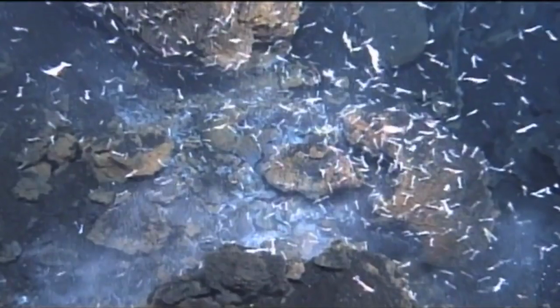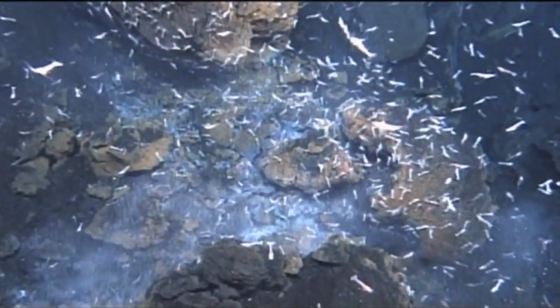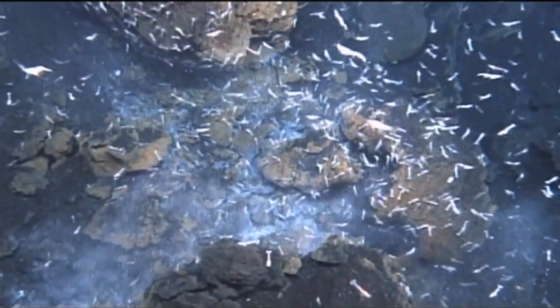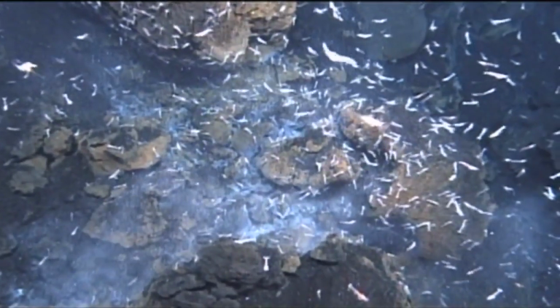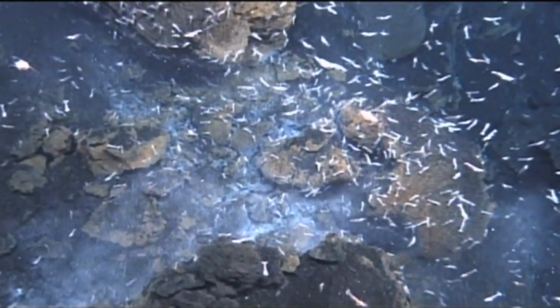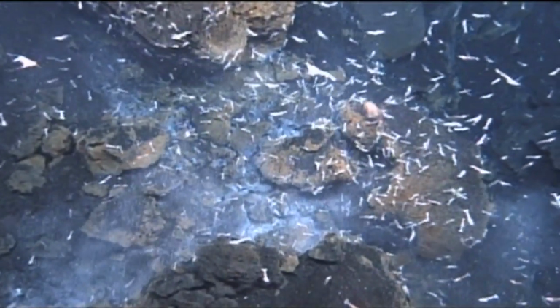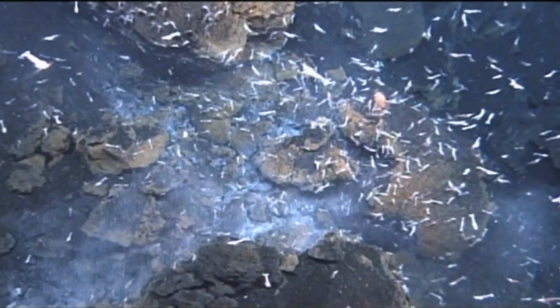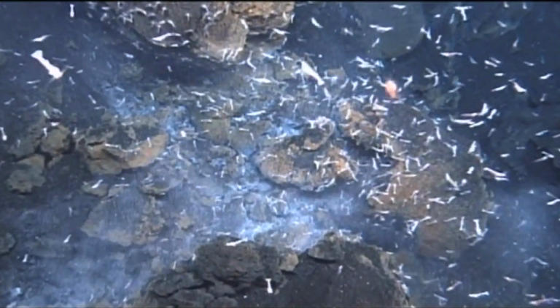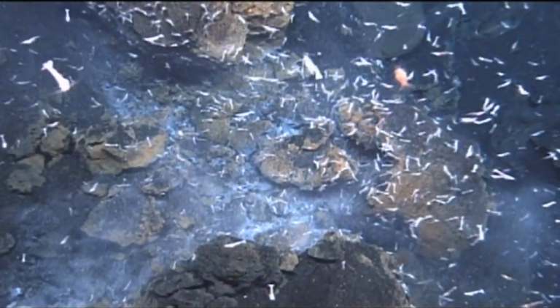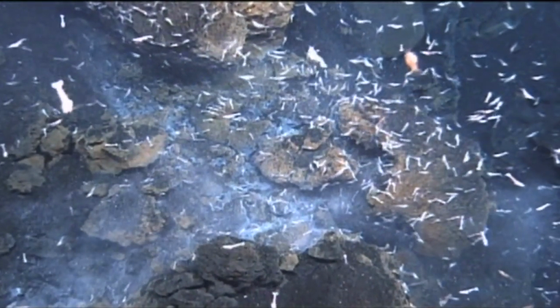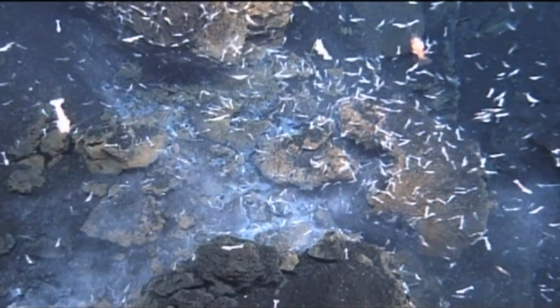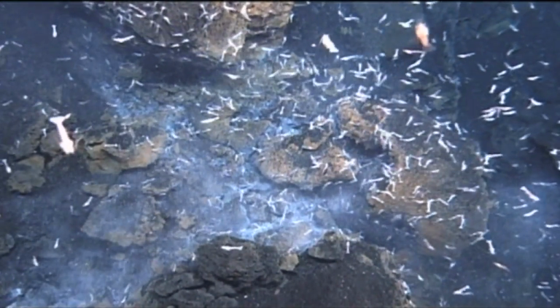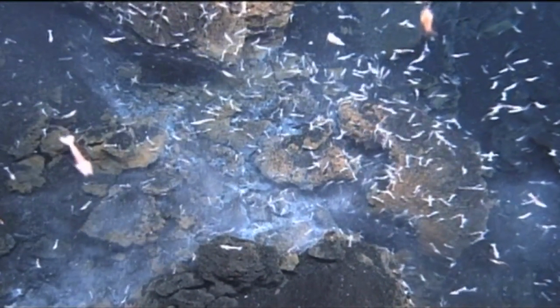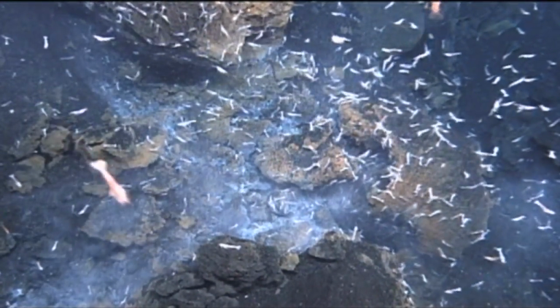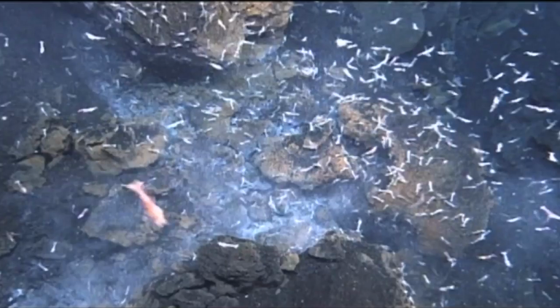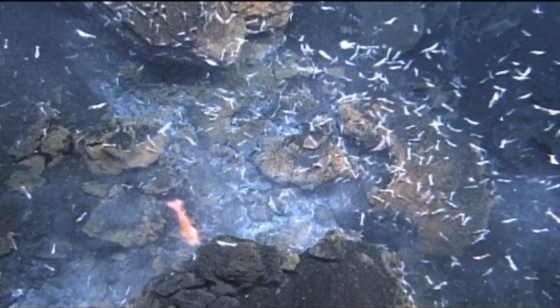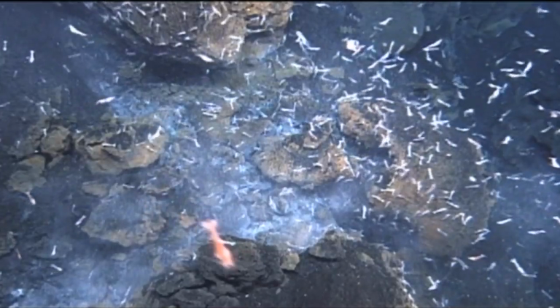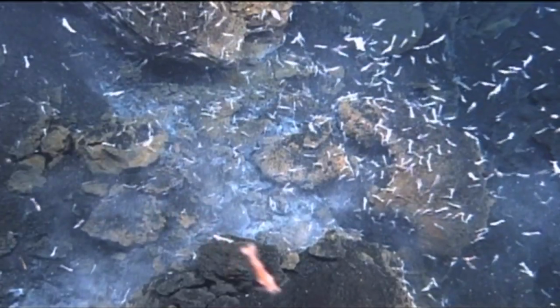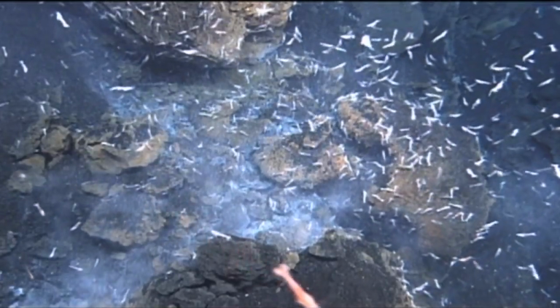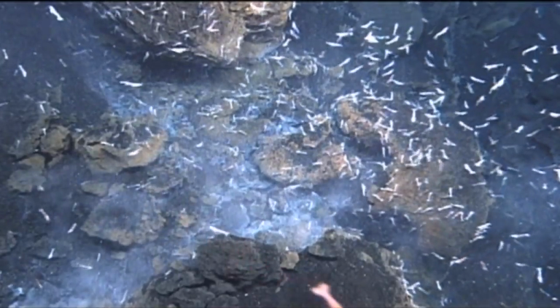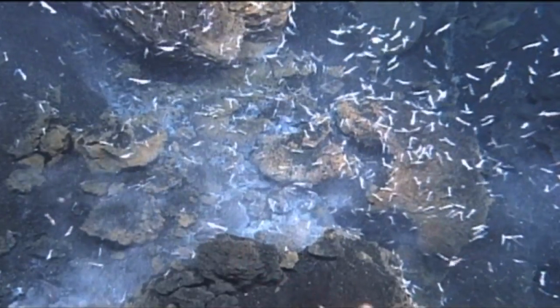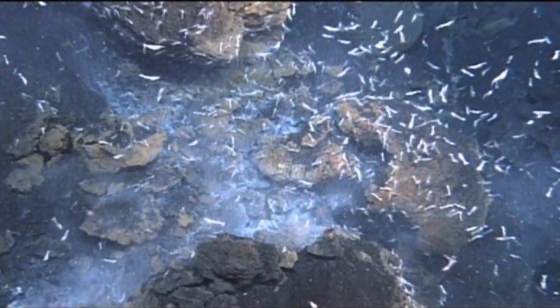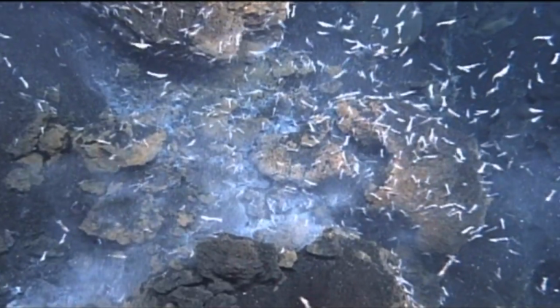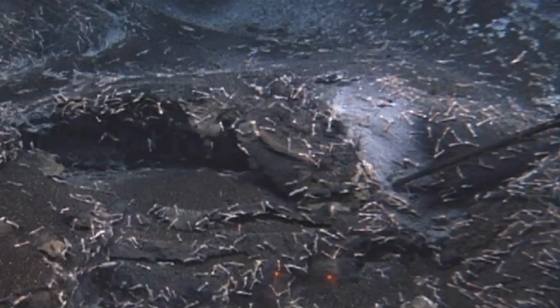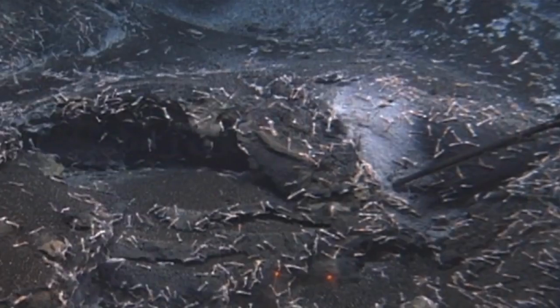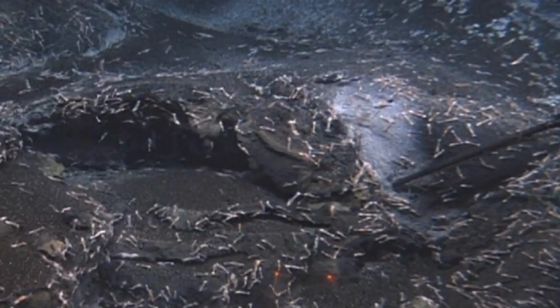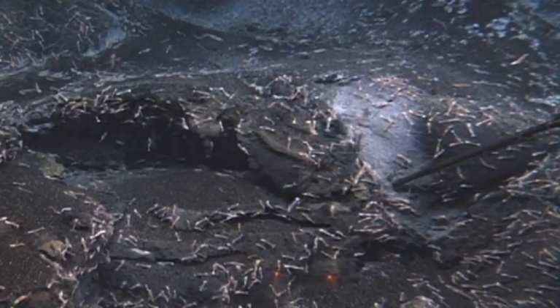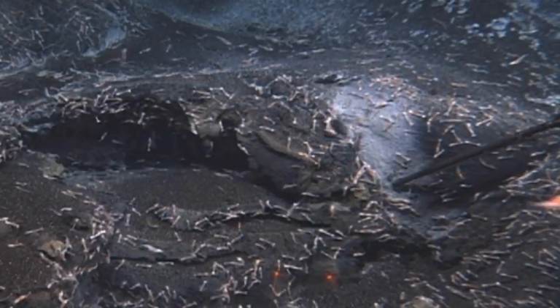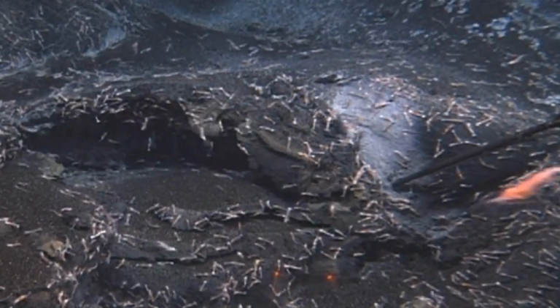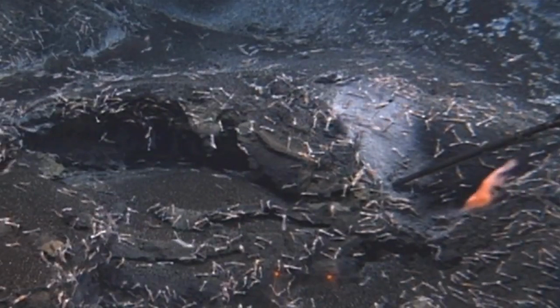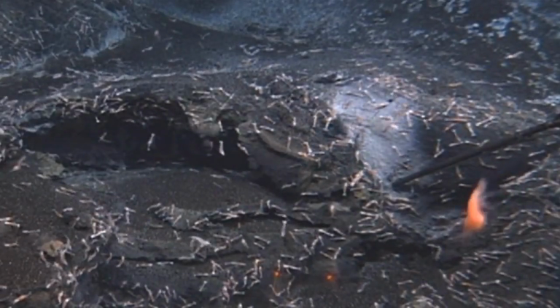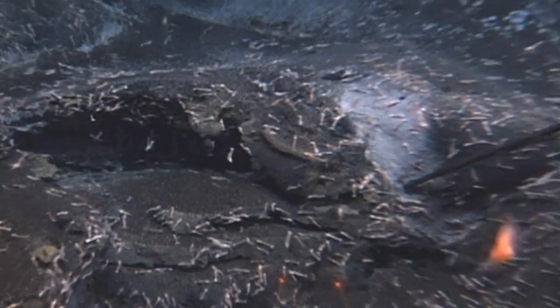Shrimp were the only animals thriving in this acidic environment, where some eruptive fluids were as acidic as battery acid.